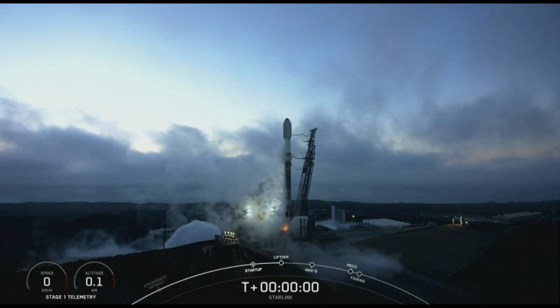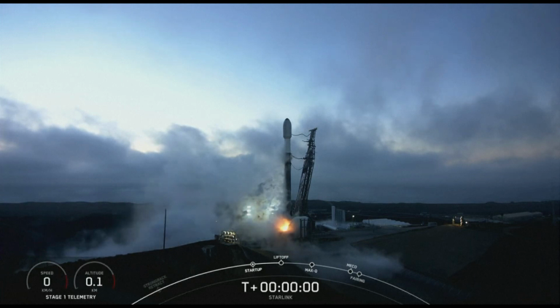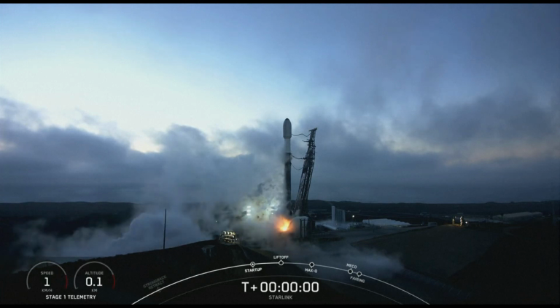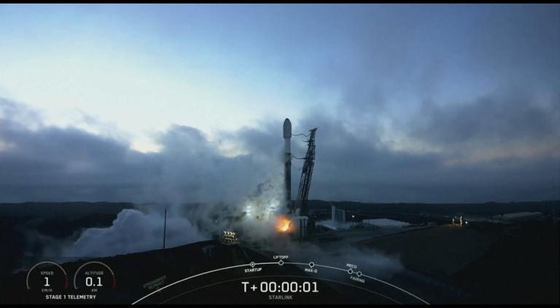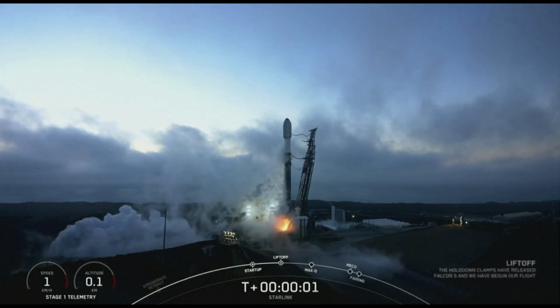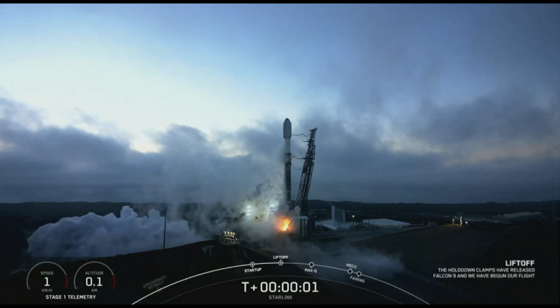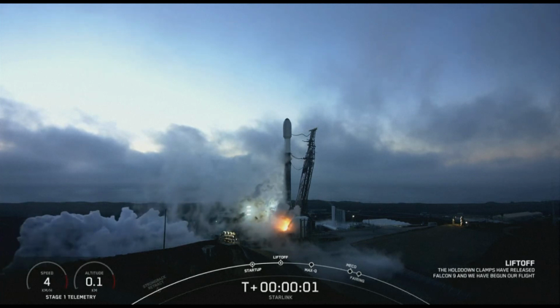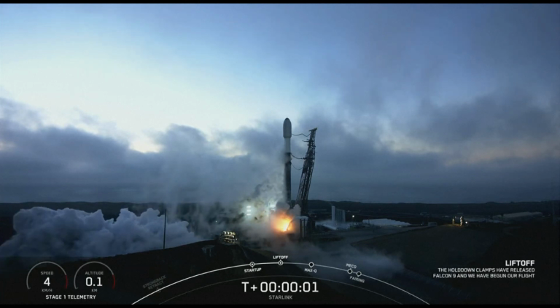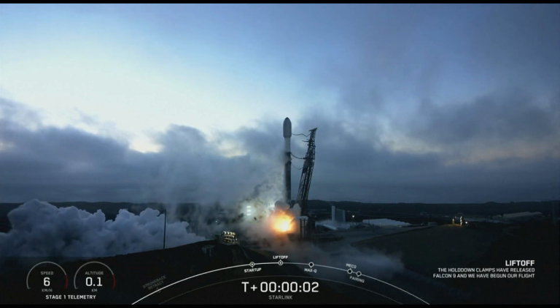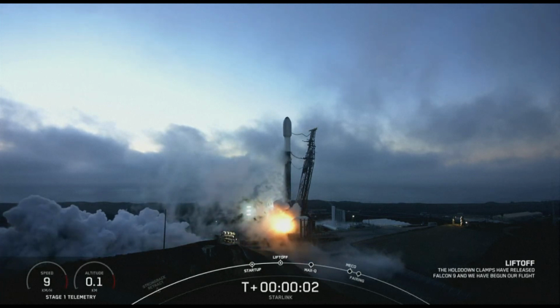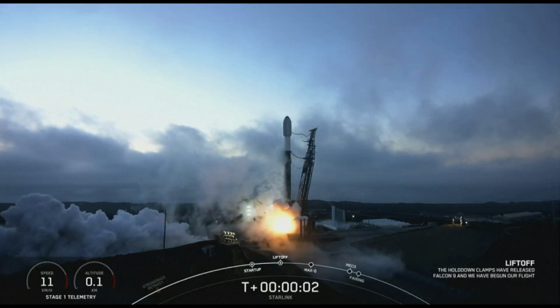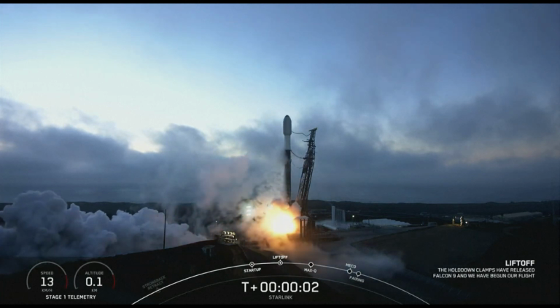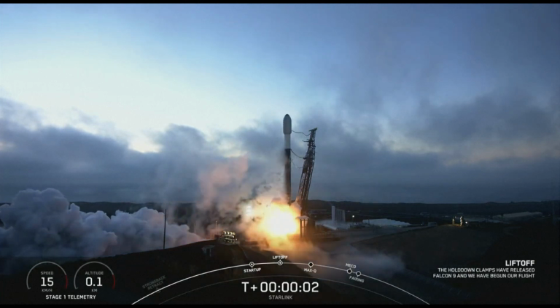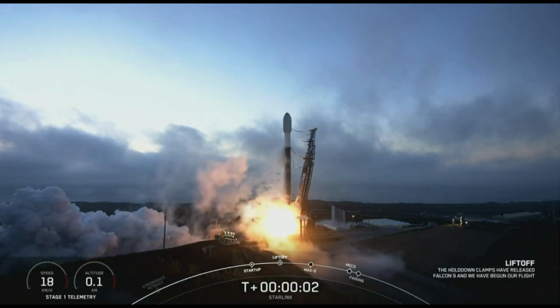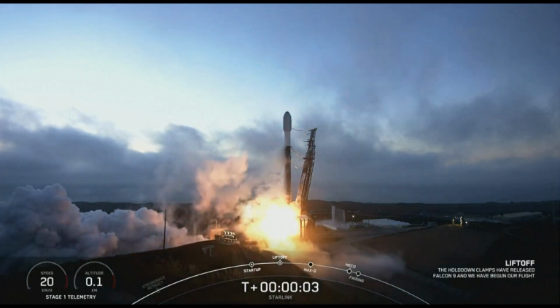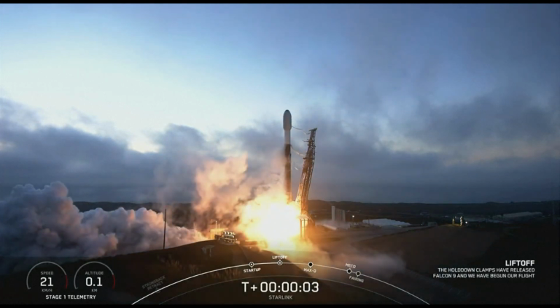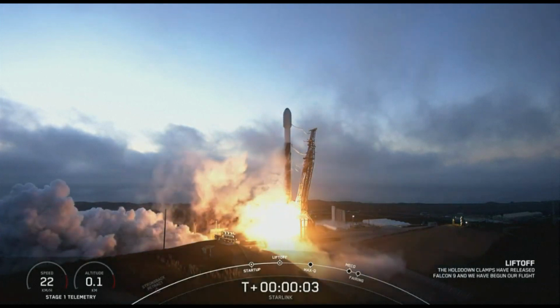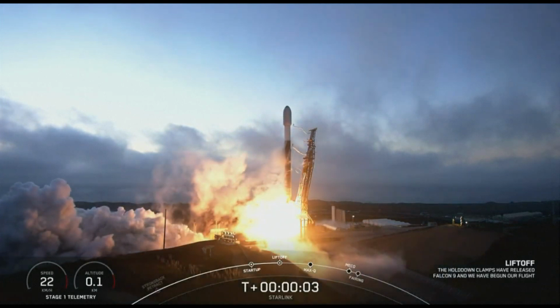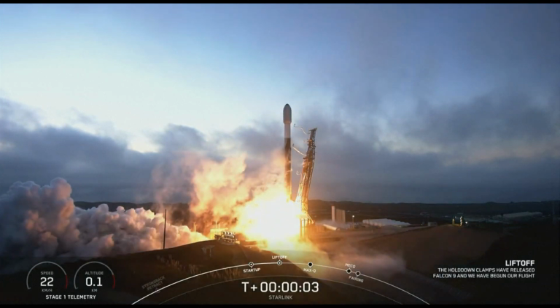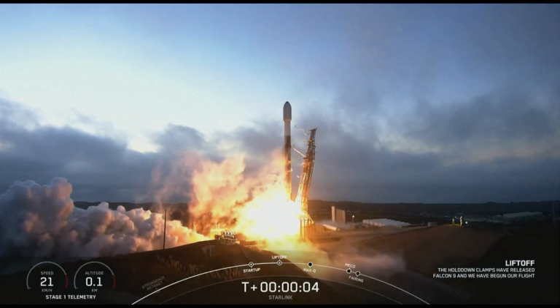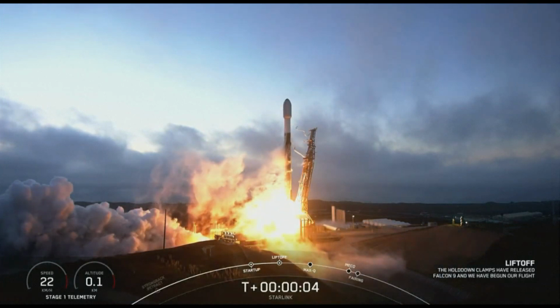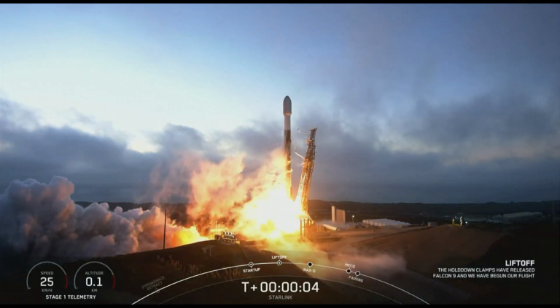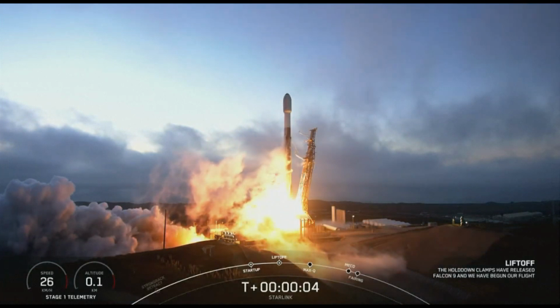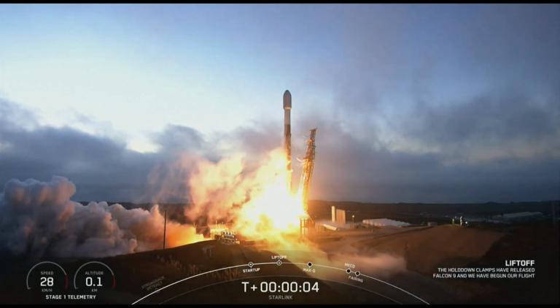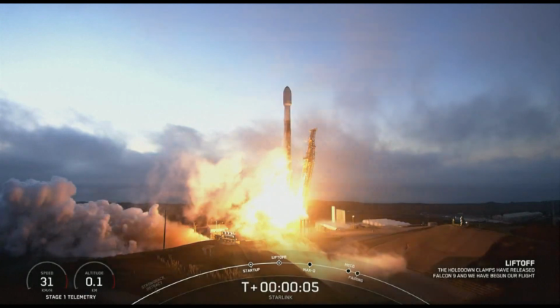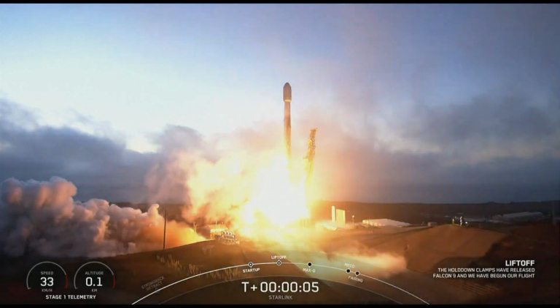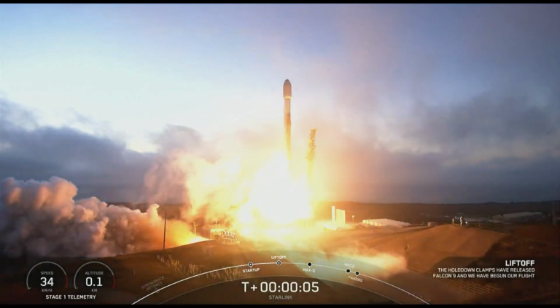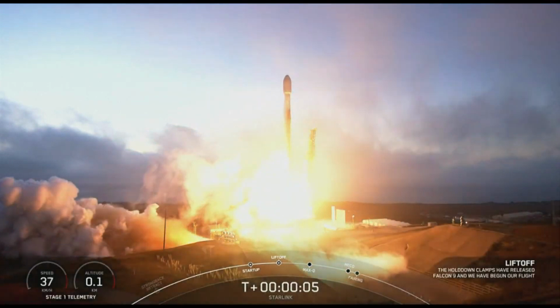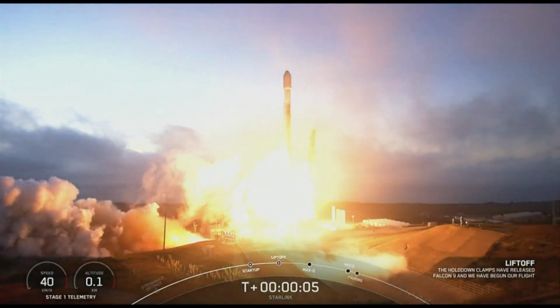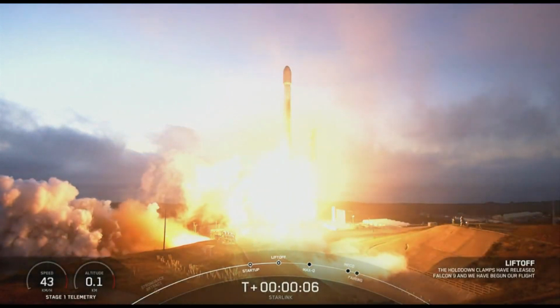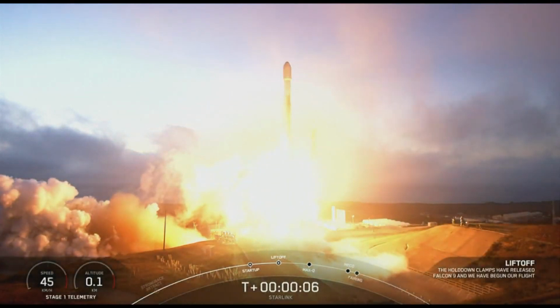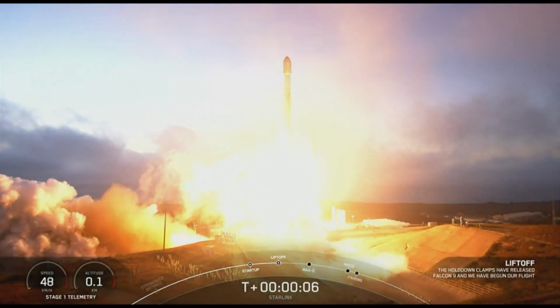Engines full power, and liftoff of Starling. Go Falcon 9, go Starling.